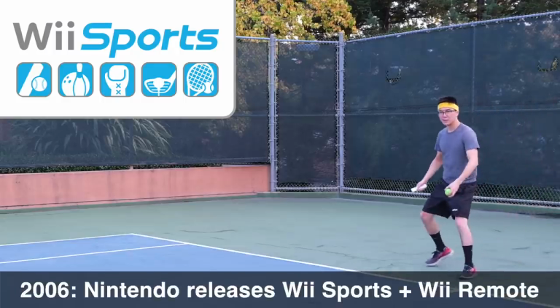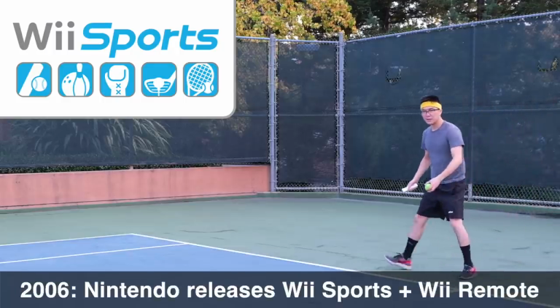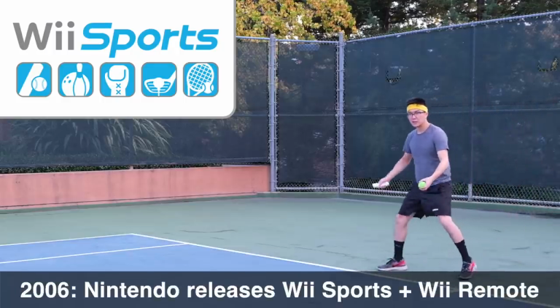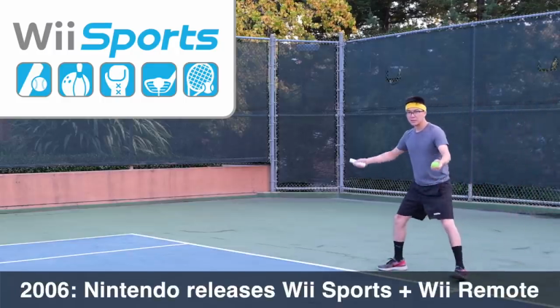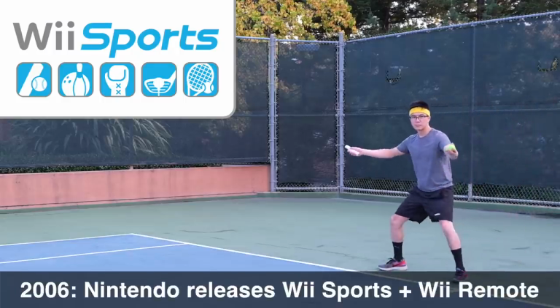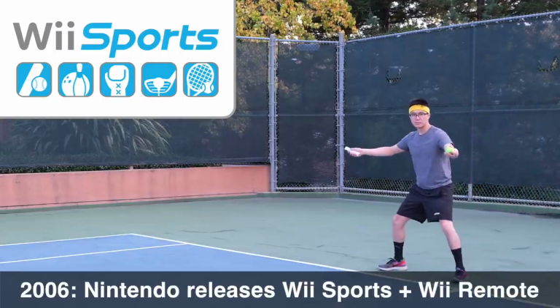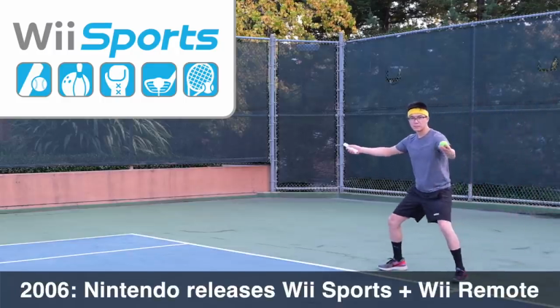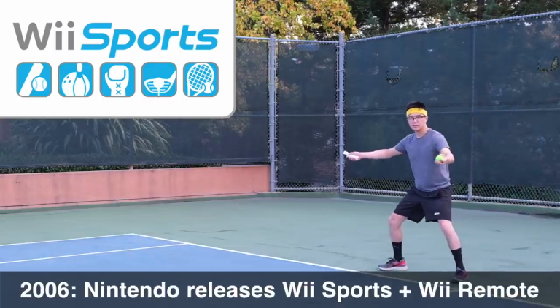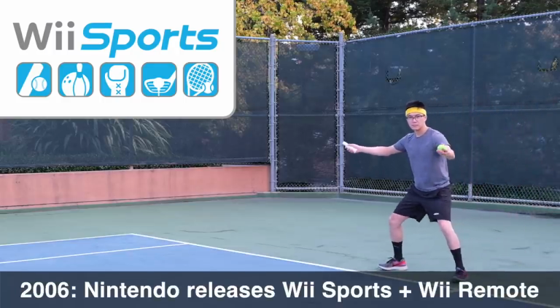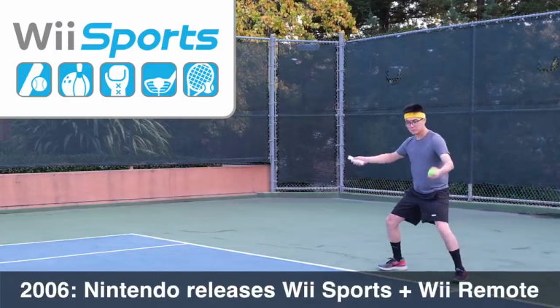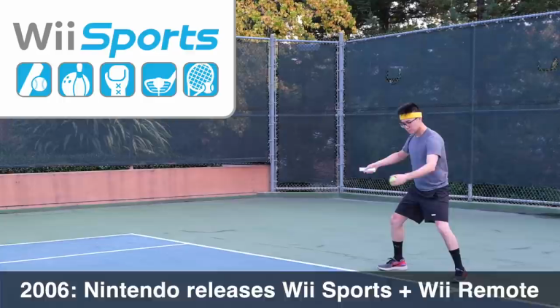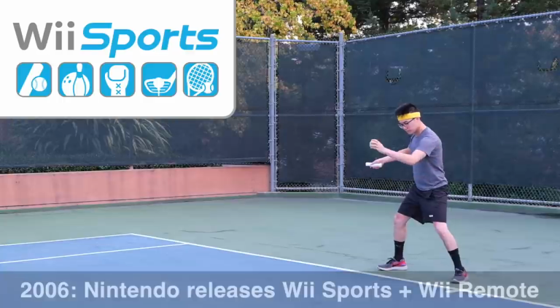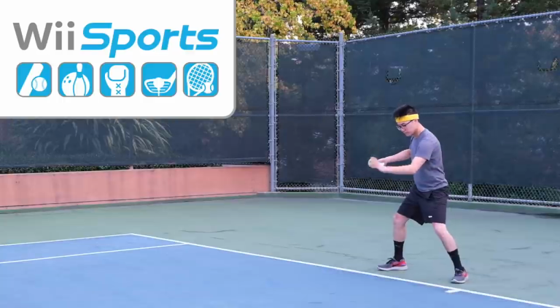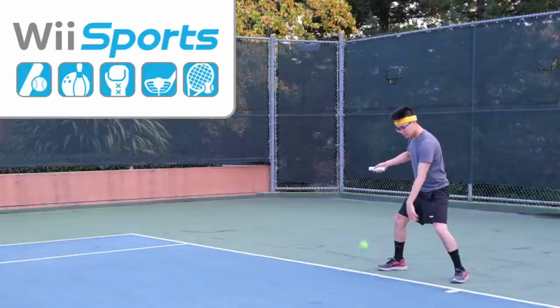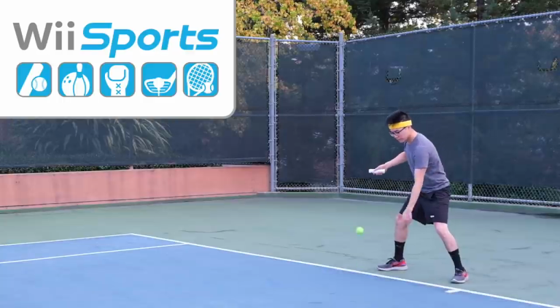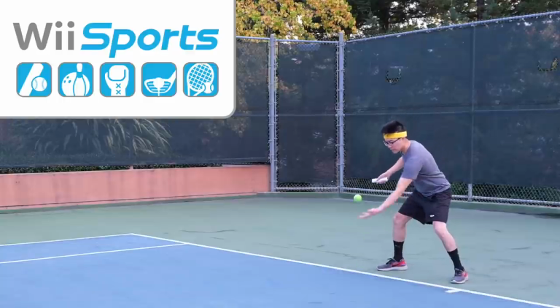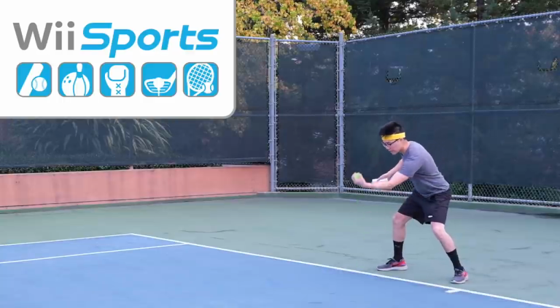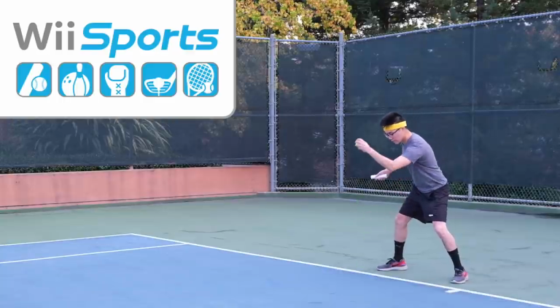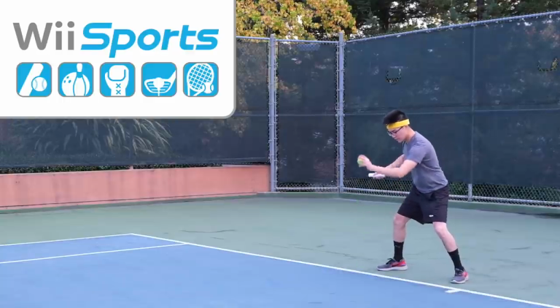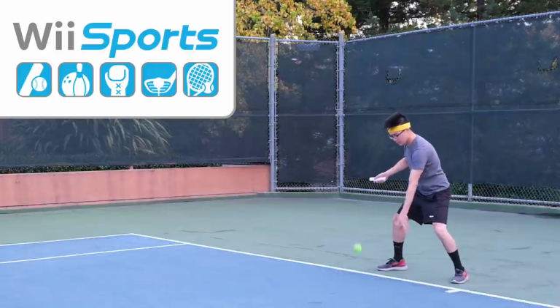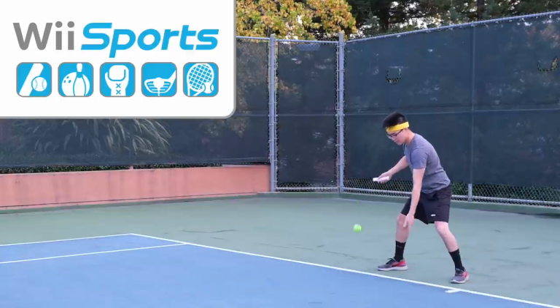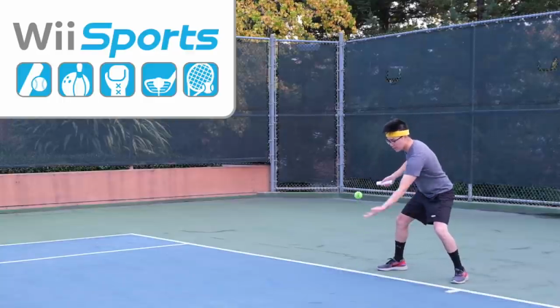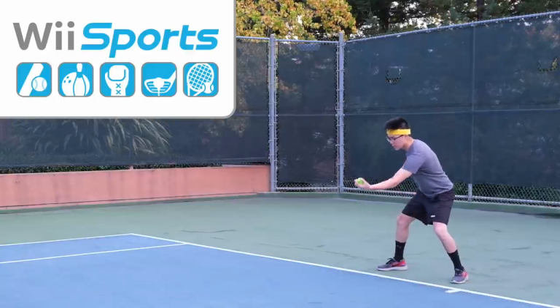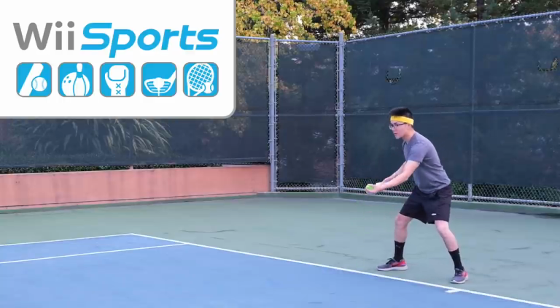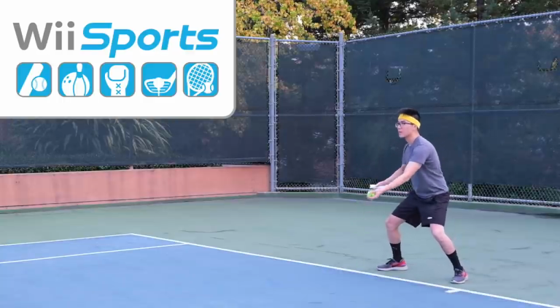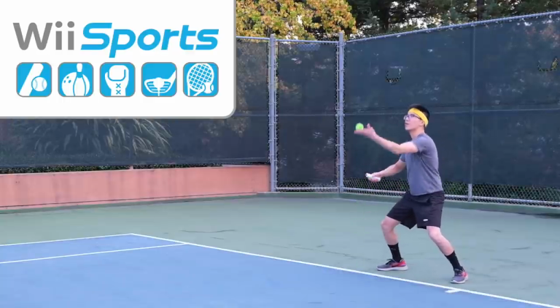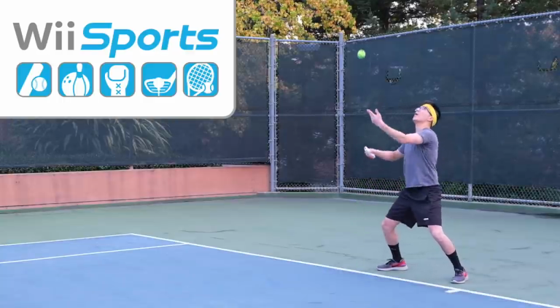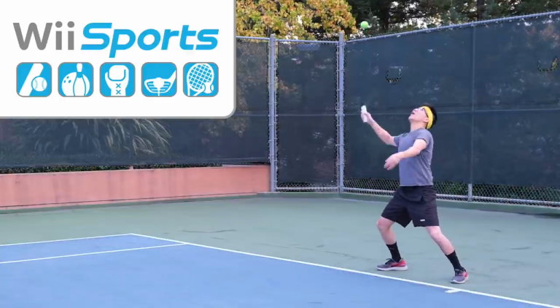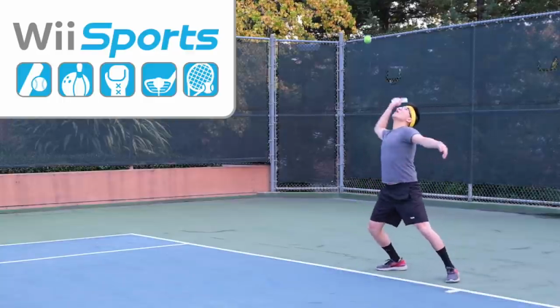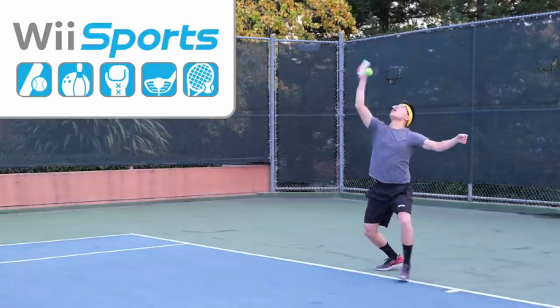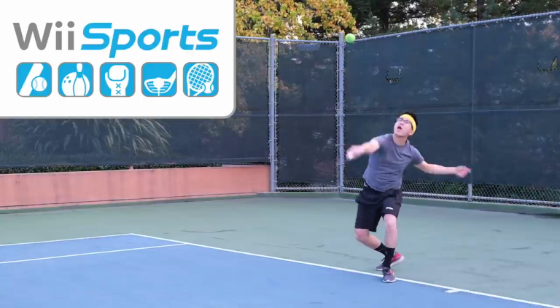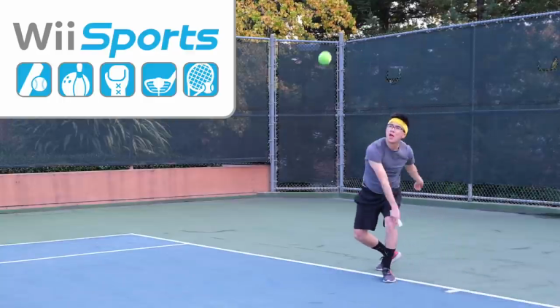In 2006, Nintendo released Wii Sports alongside the Wii Remote, which allowed you to feel like you were really playing tennis.